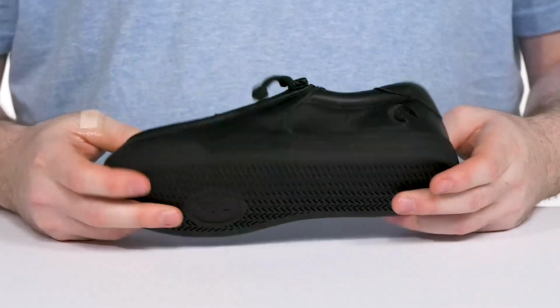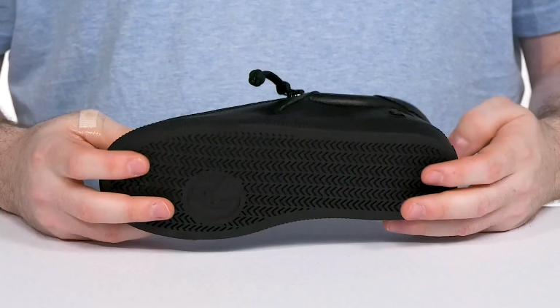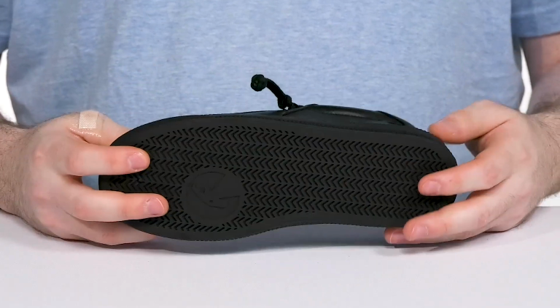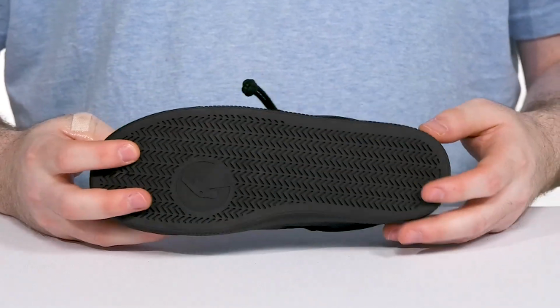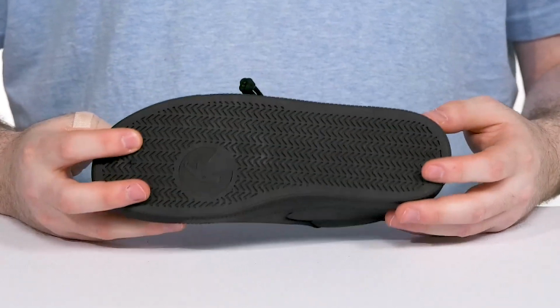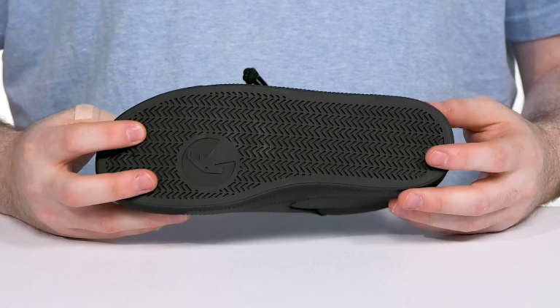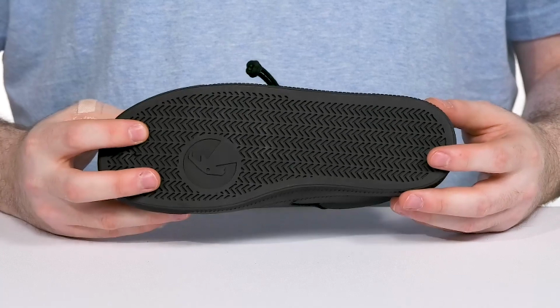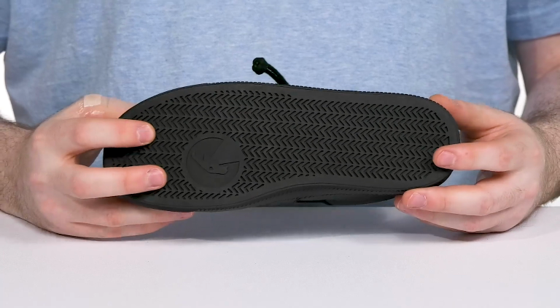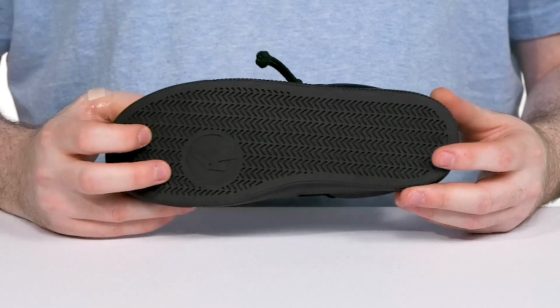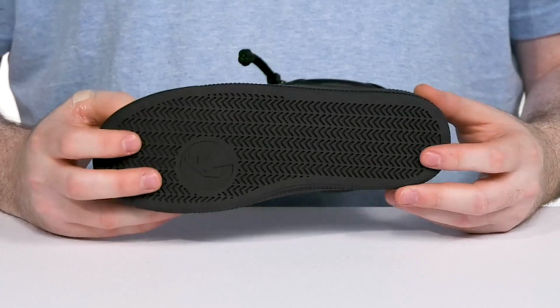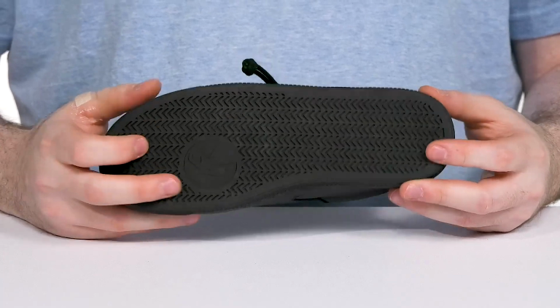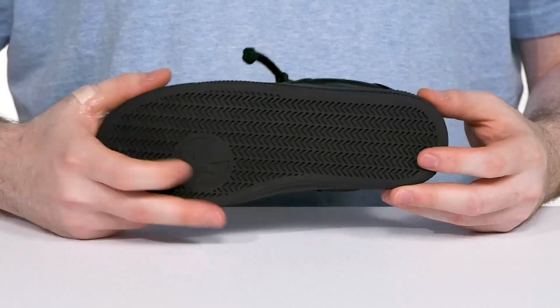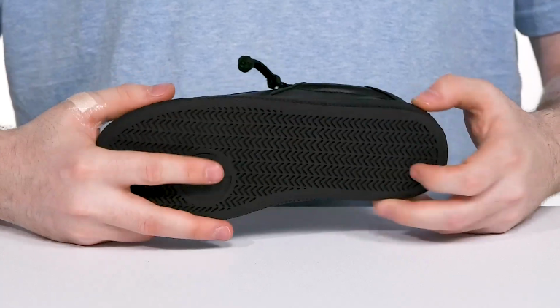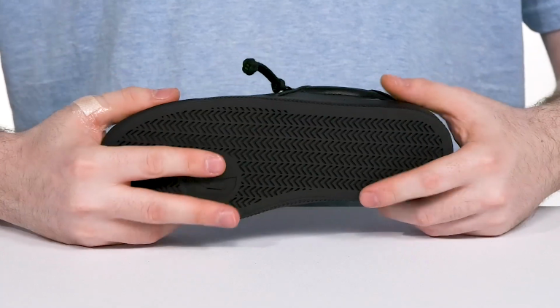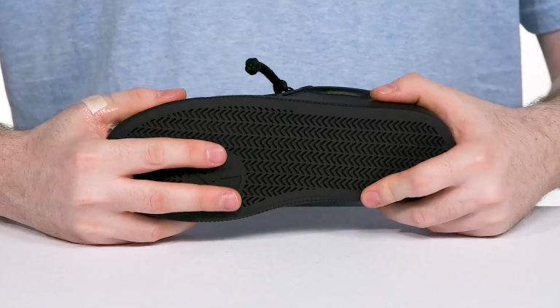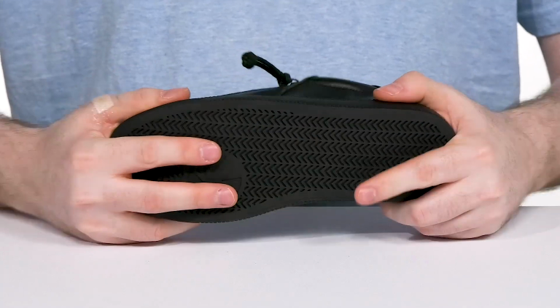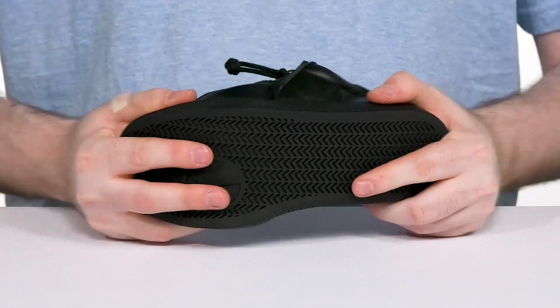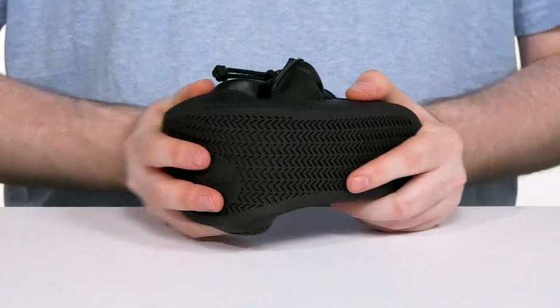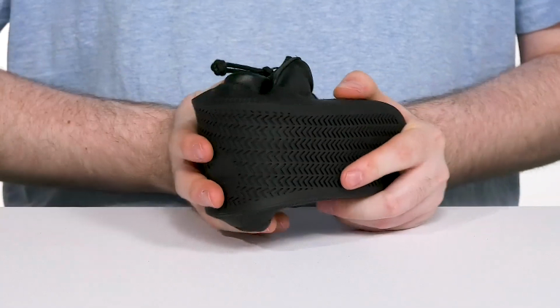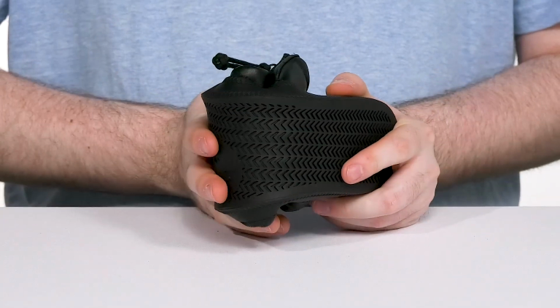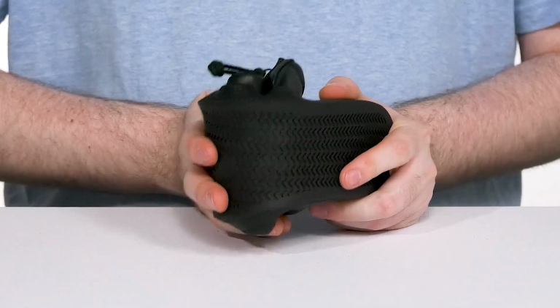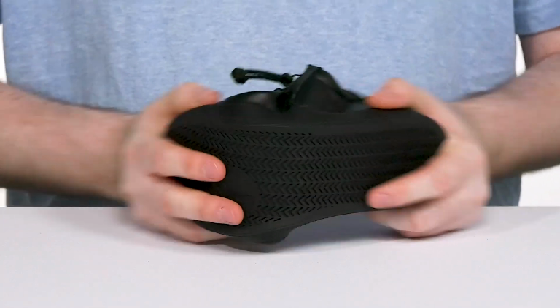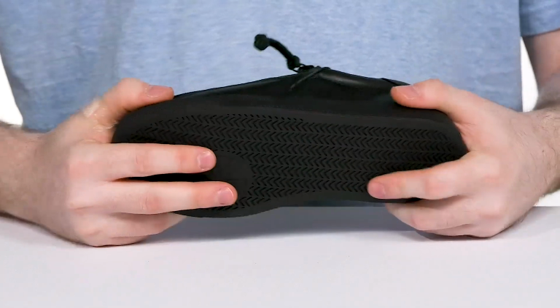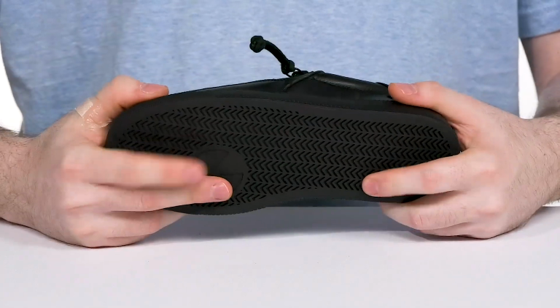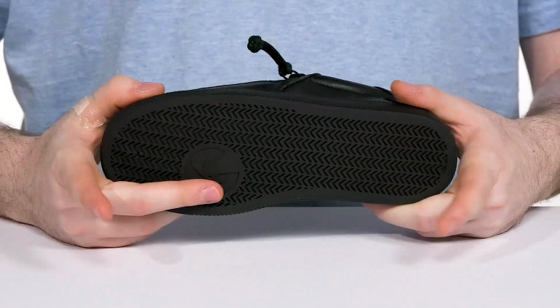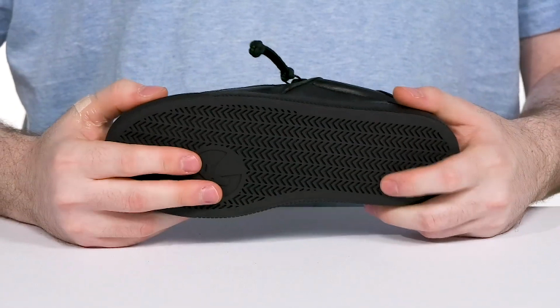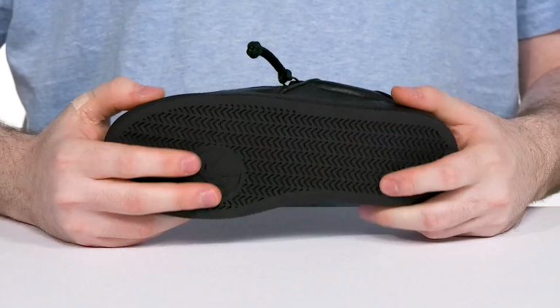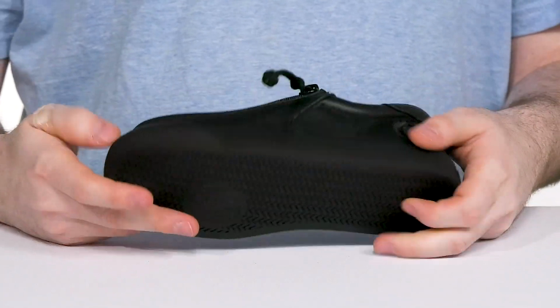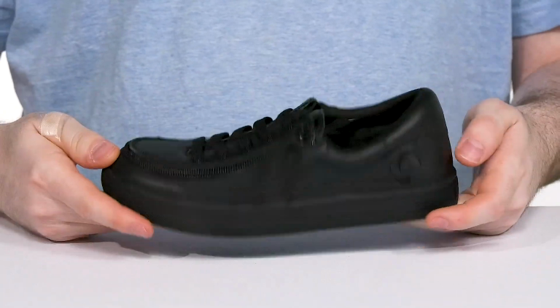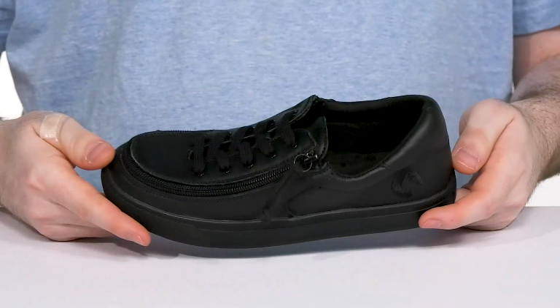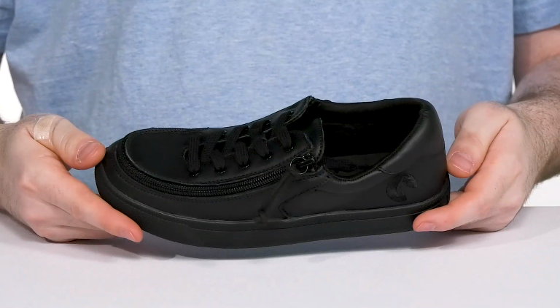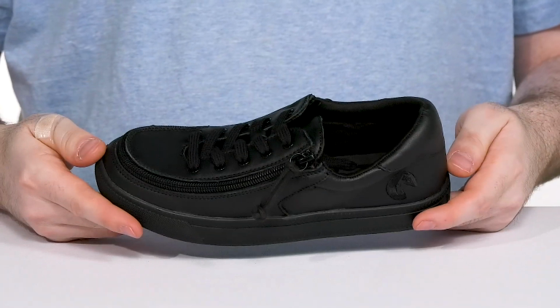The outsole is rubber, keeping it grippy and pretty flexible as well for everyday use.